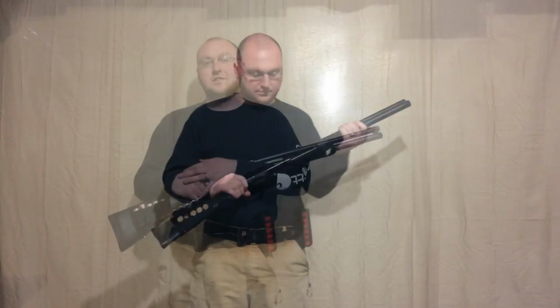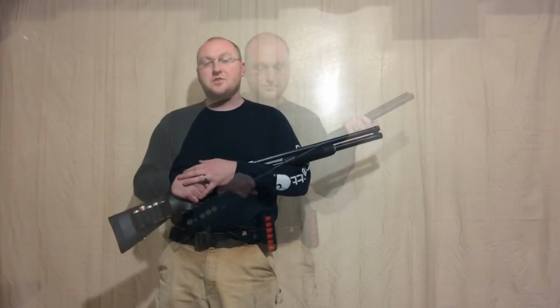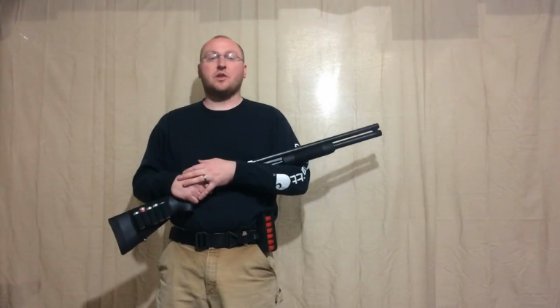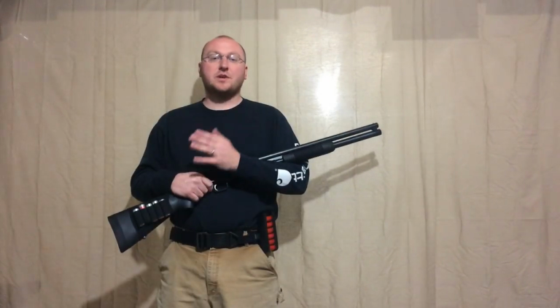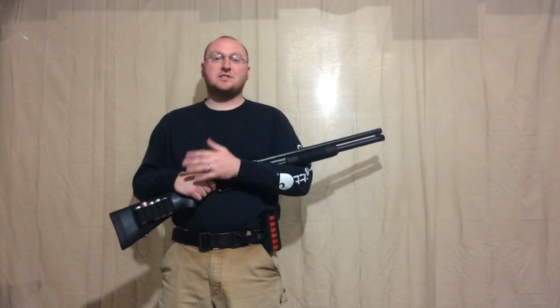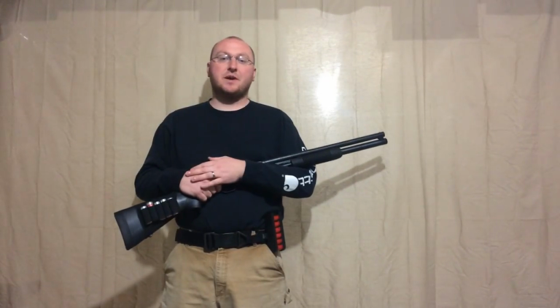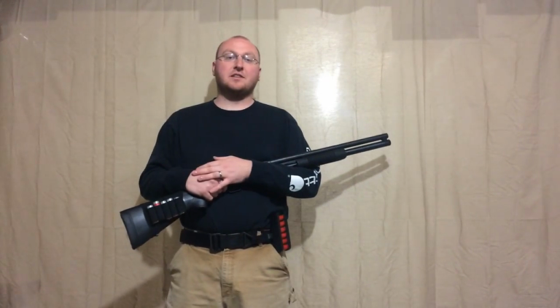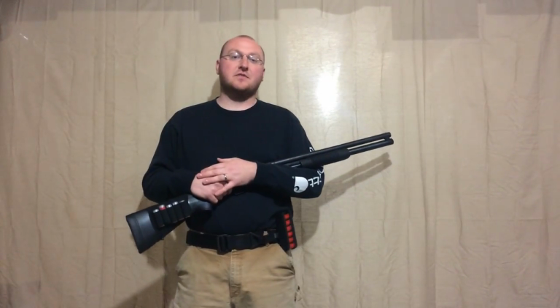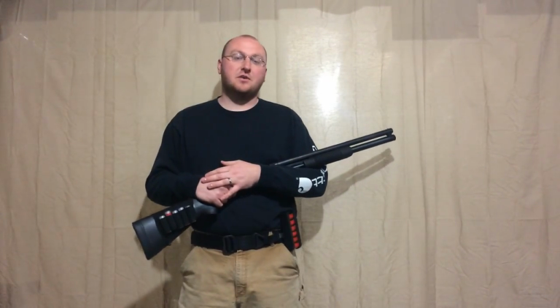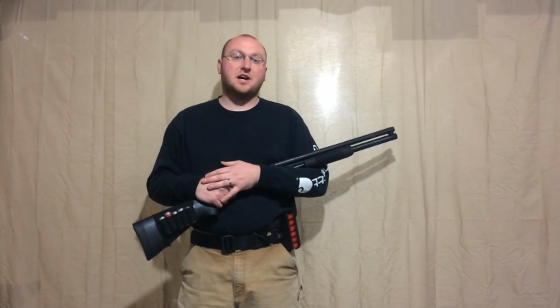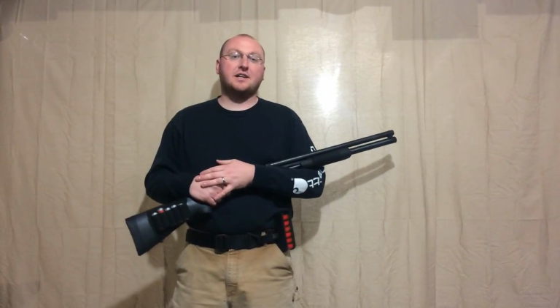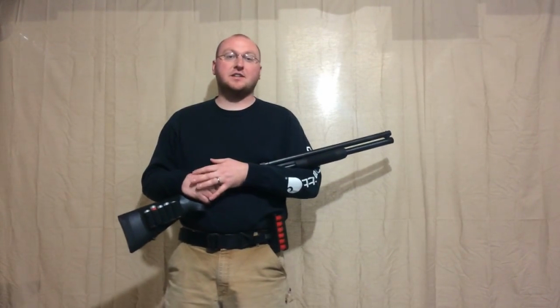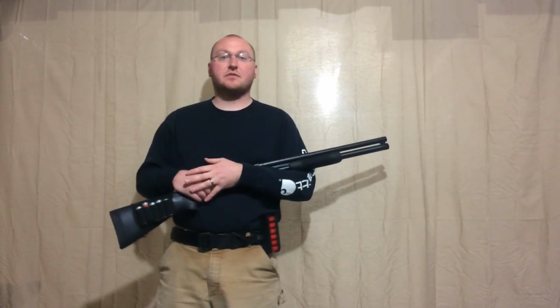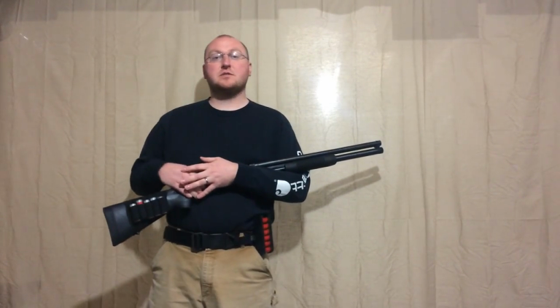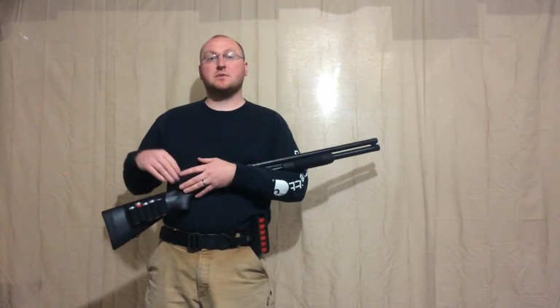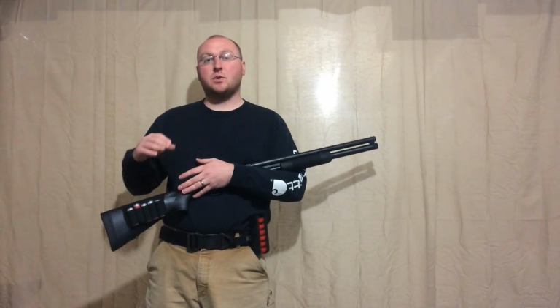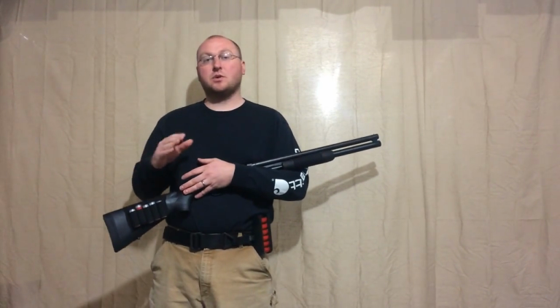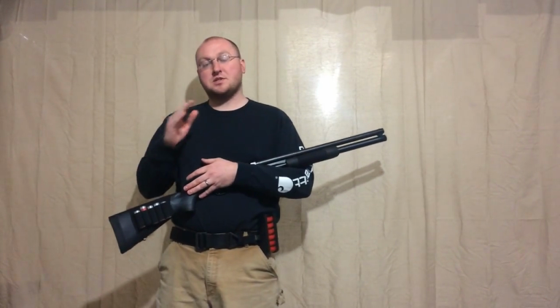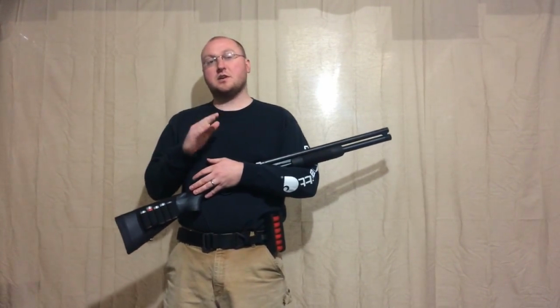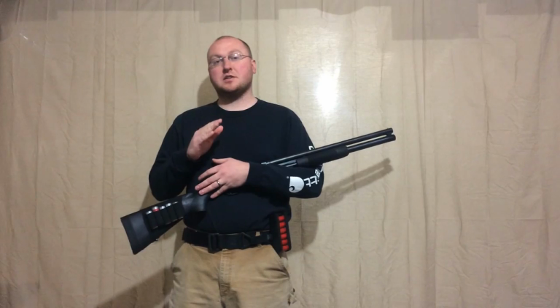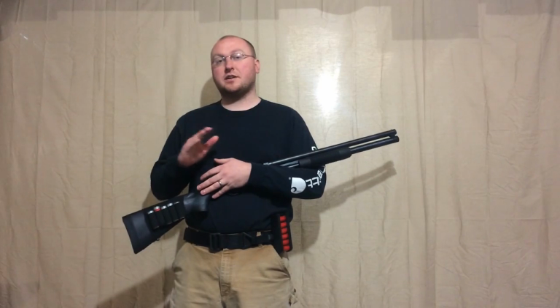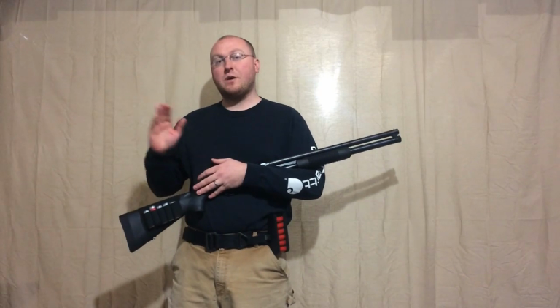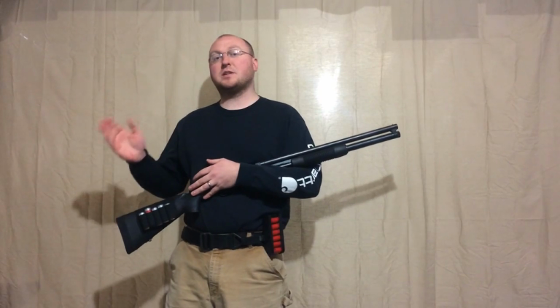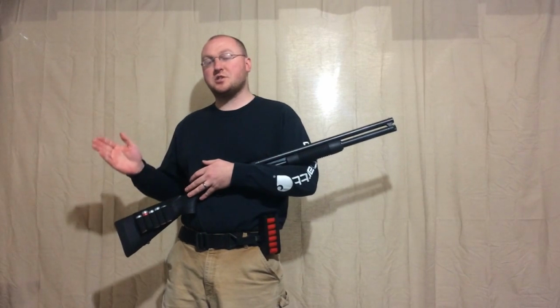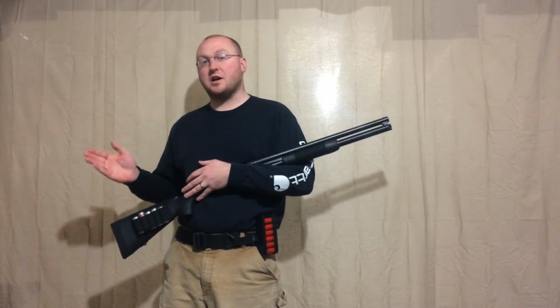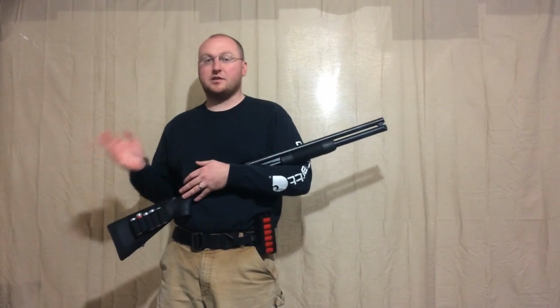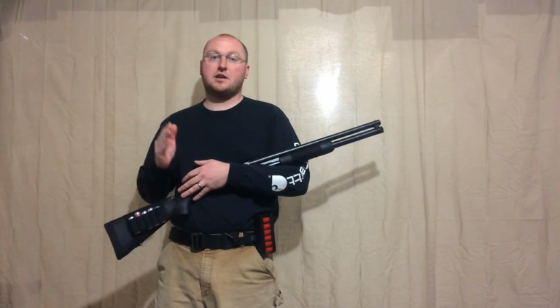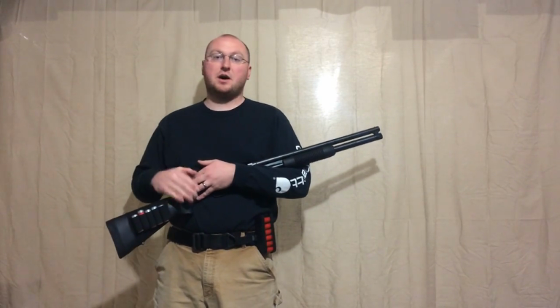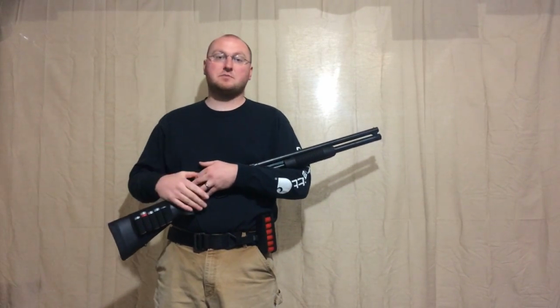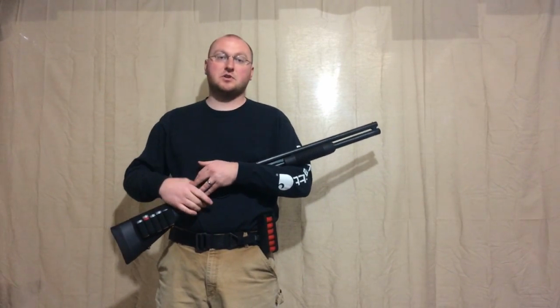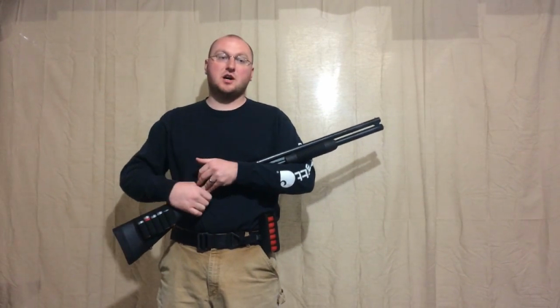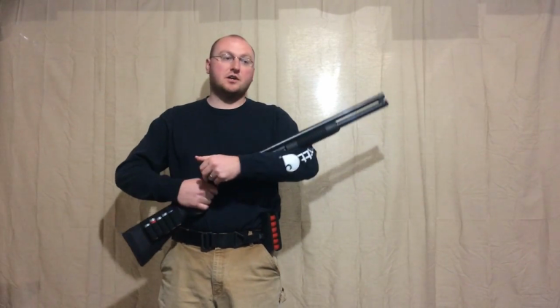One of the reasons I'm making this video is to highlight the differences between doing a slug select on a Remington shotgun and on a Mossberg shotgun.